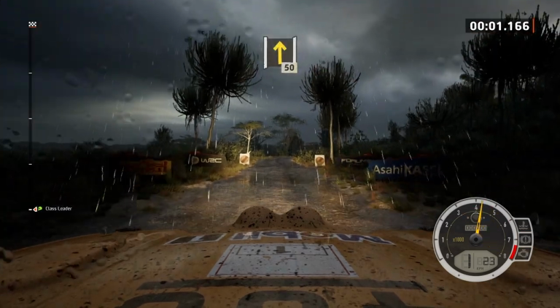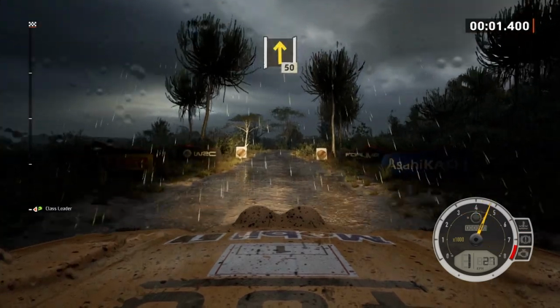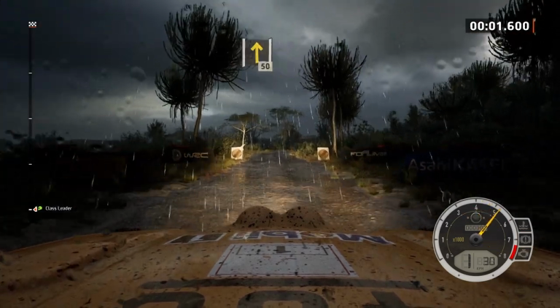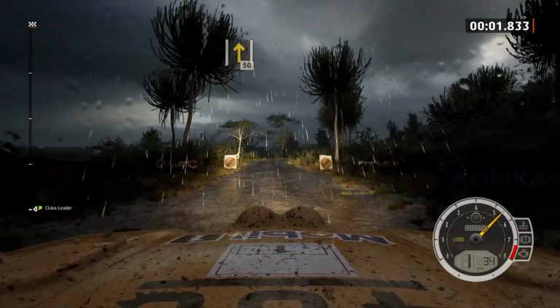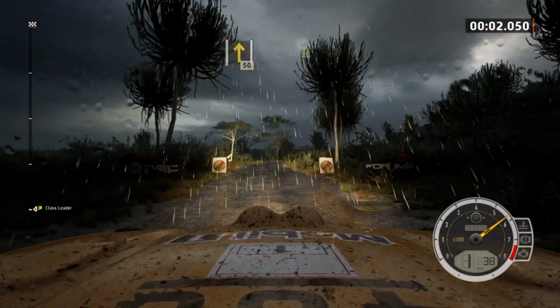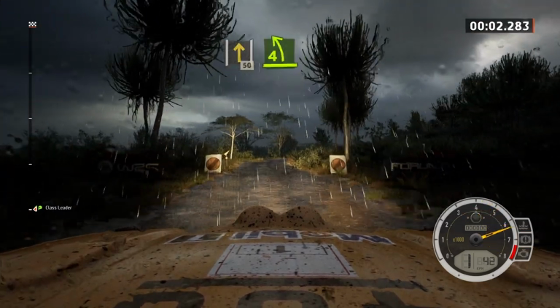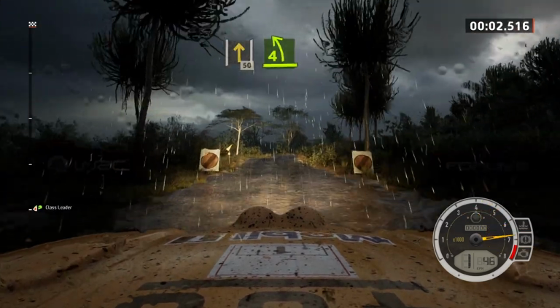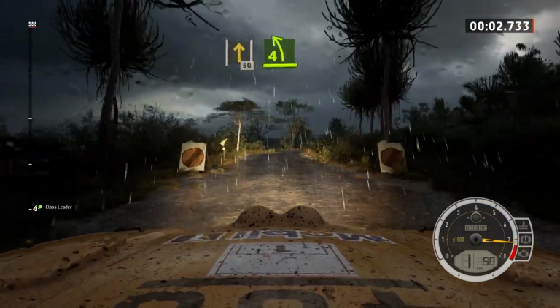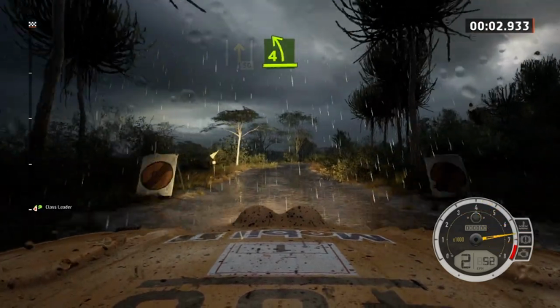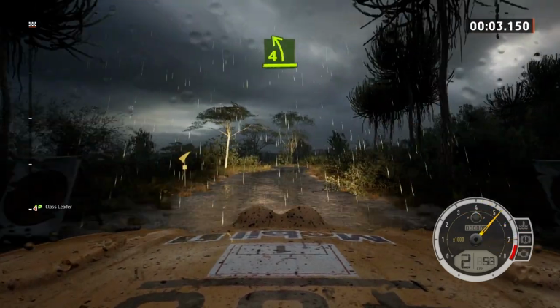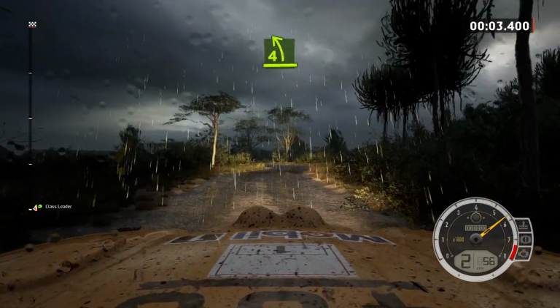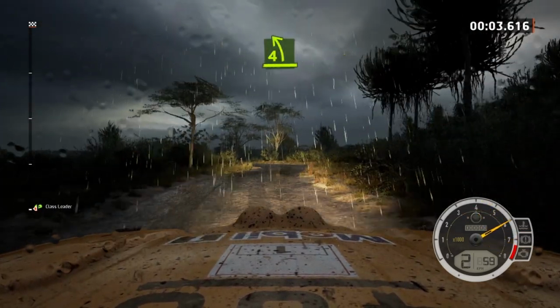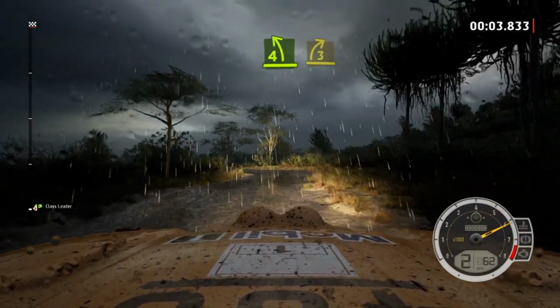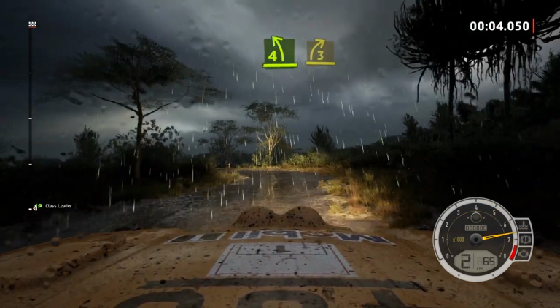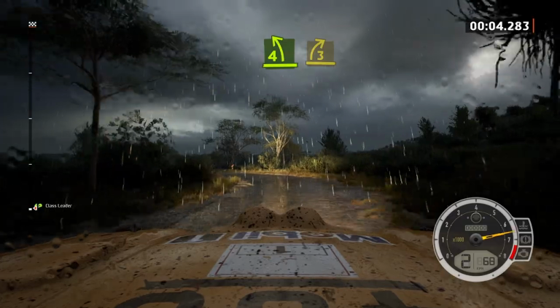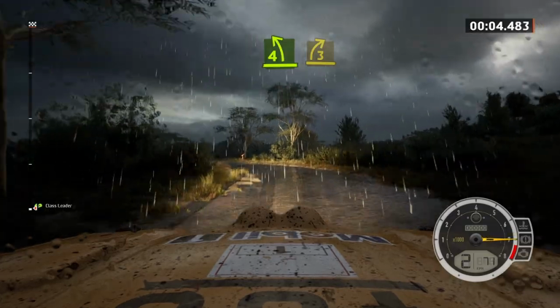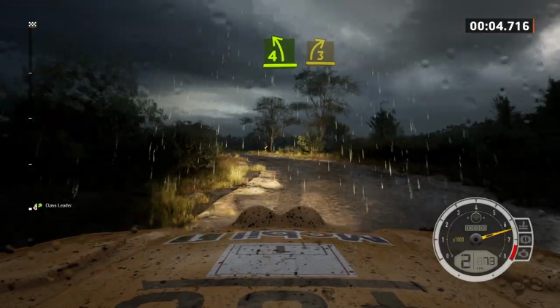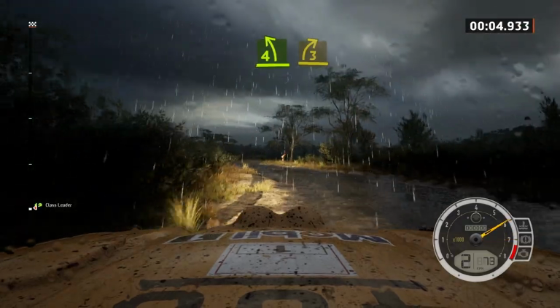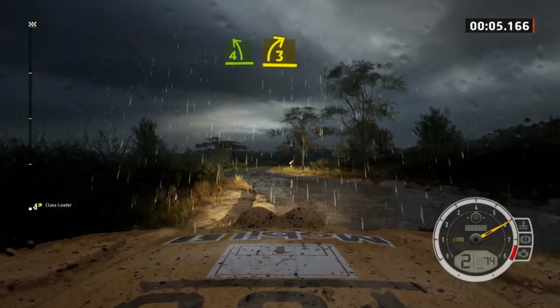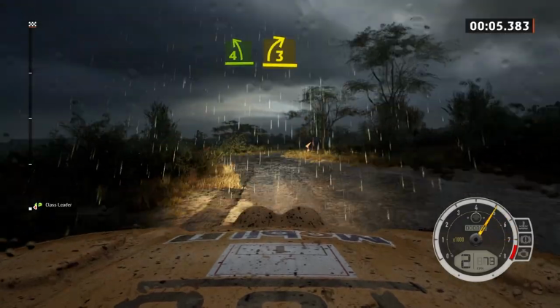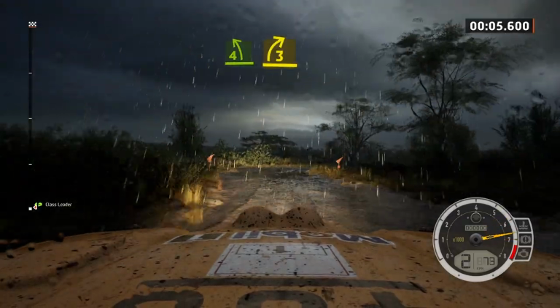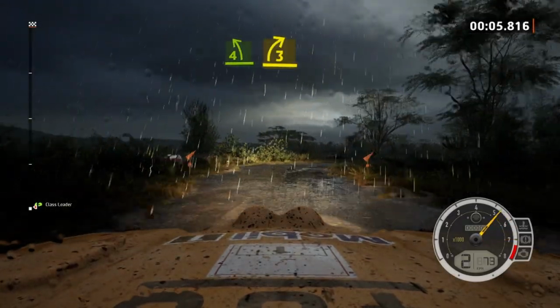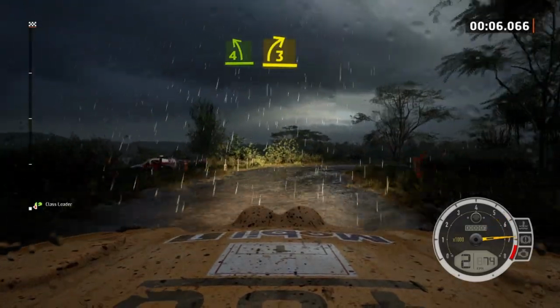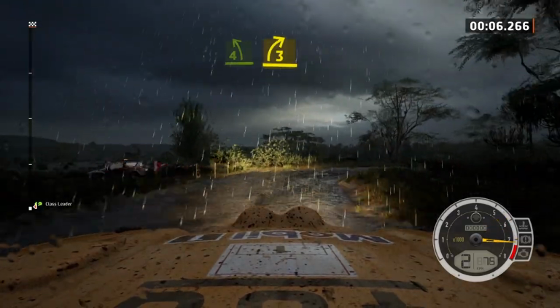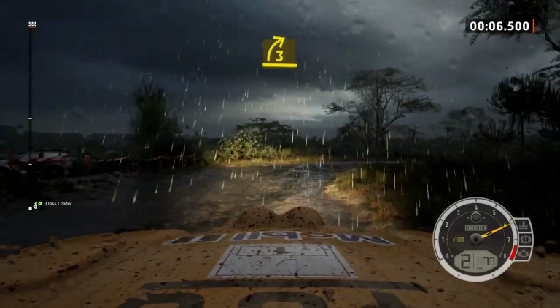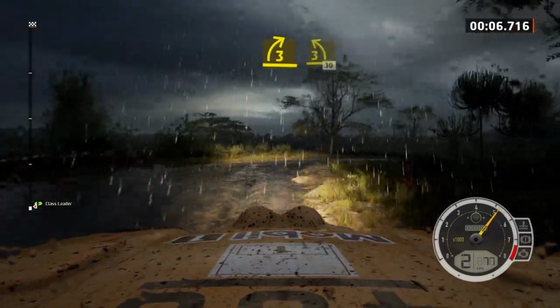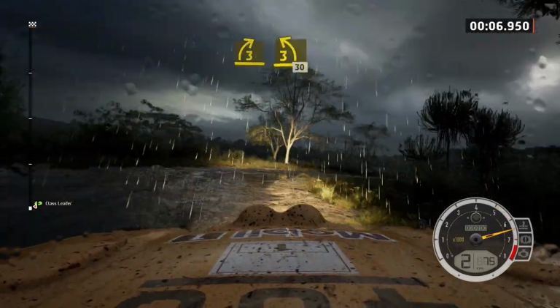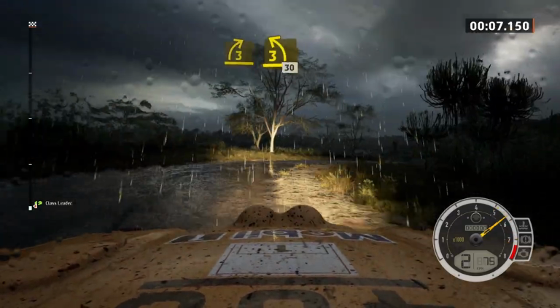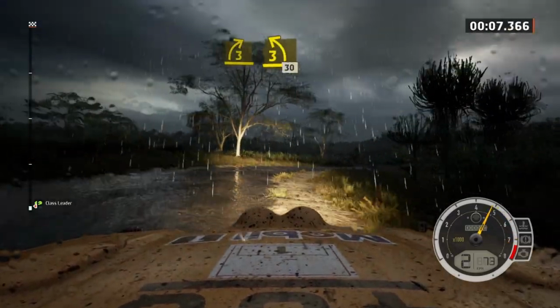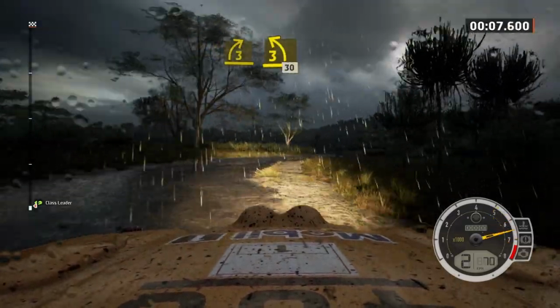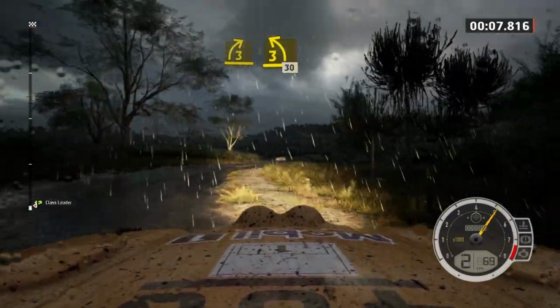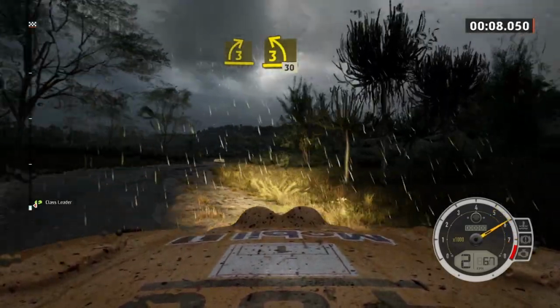Hey guys, MechanicCG here. Welcome back to another video. Here we are on the Safari Showdown.